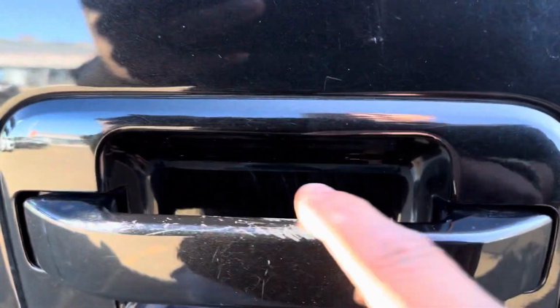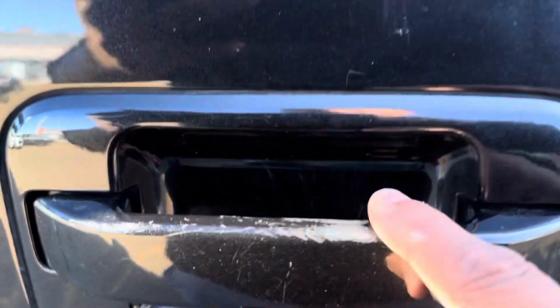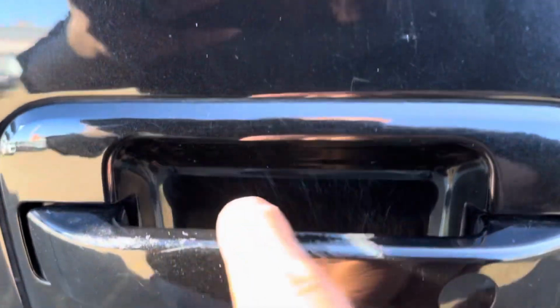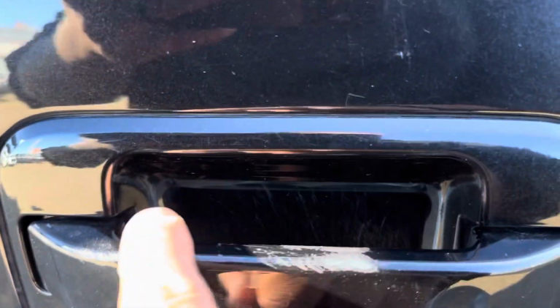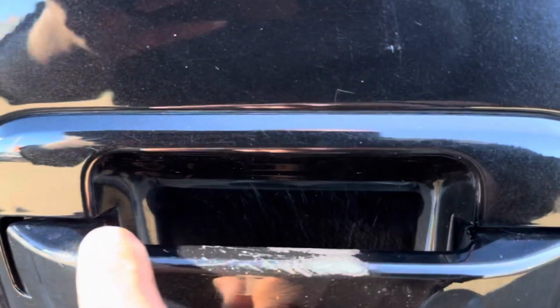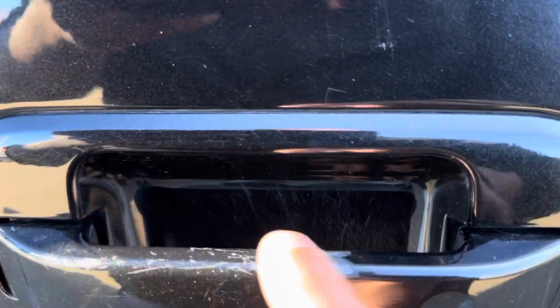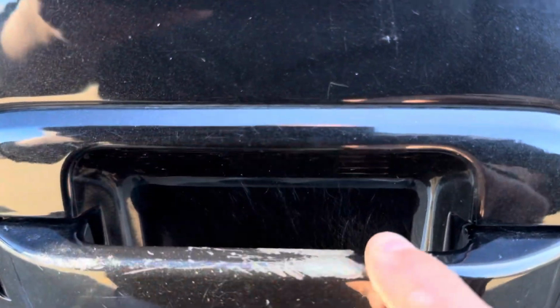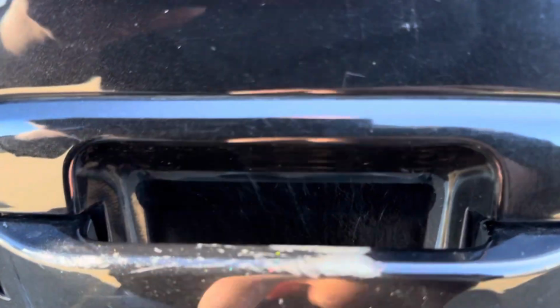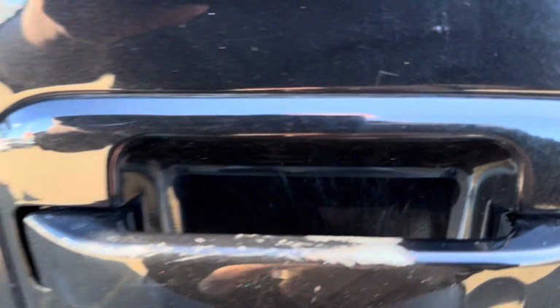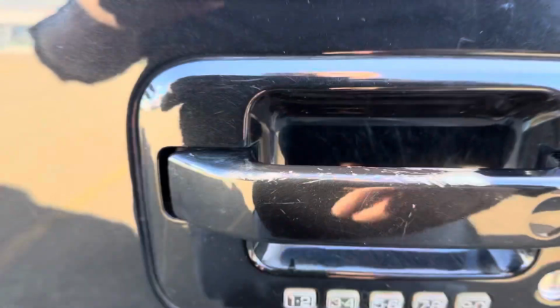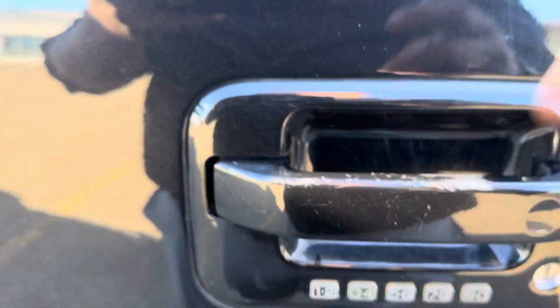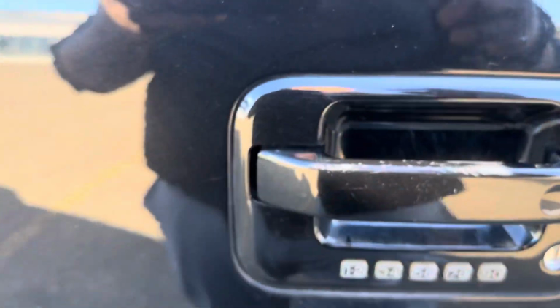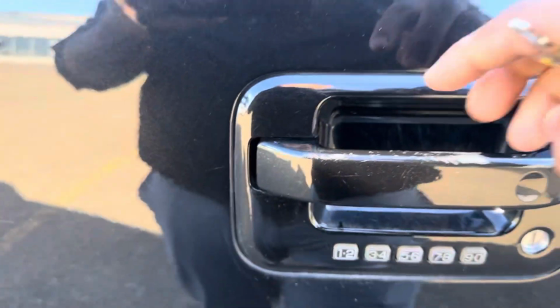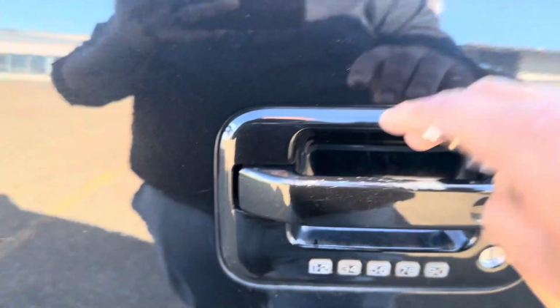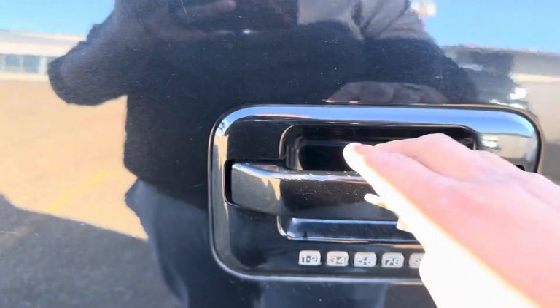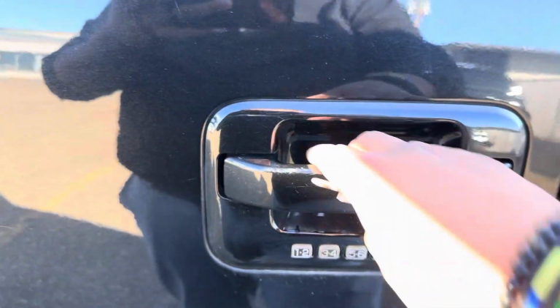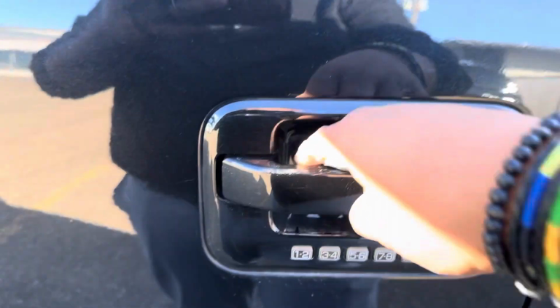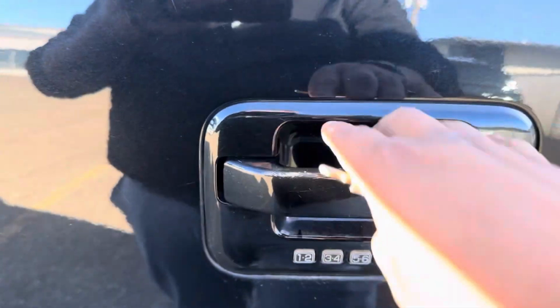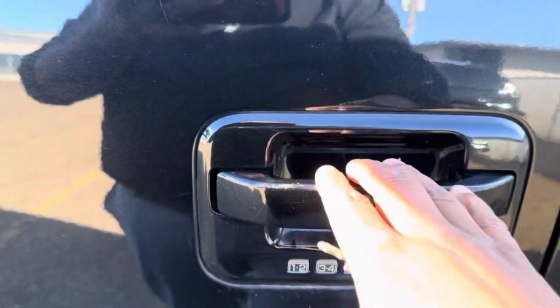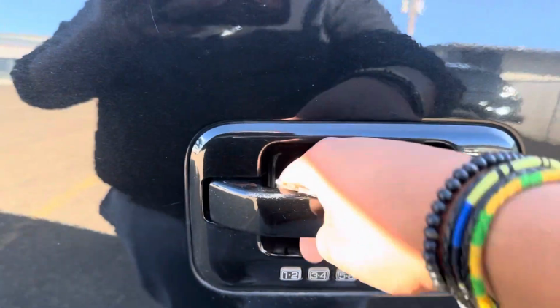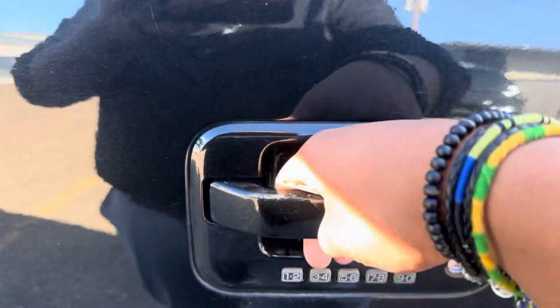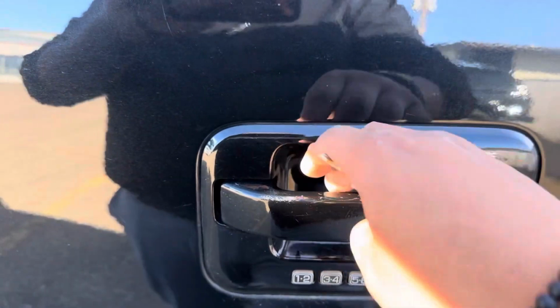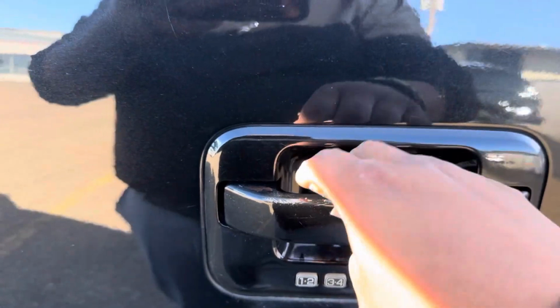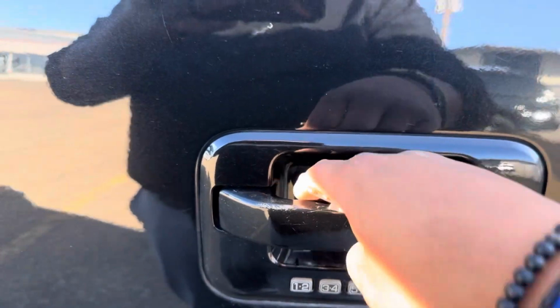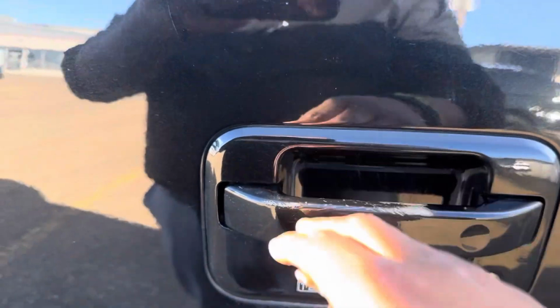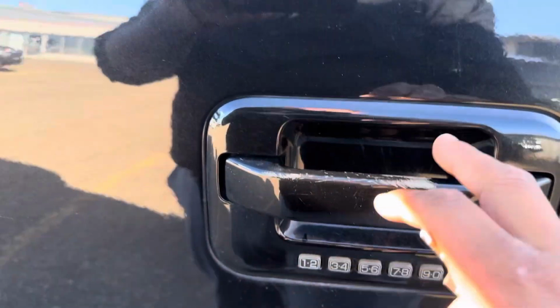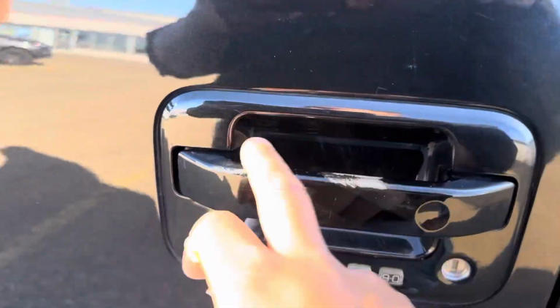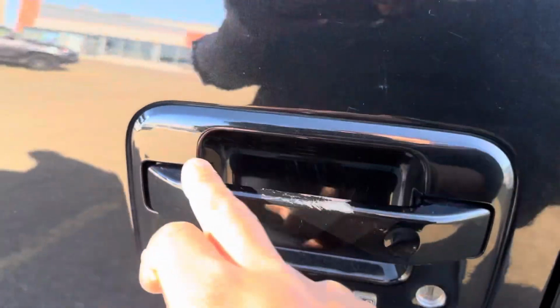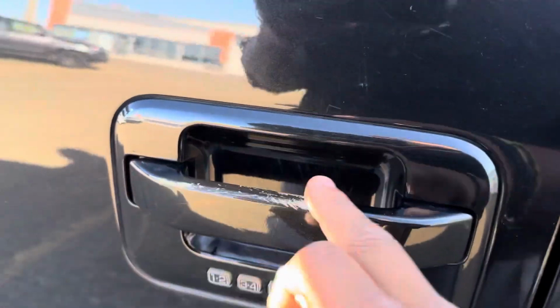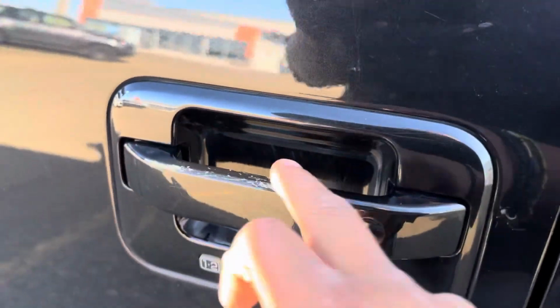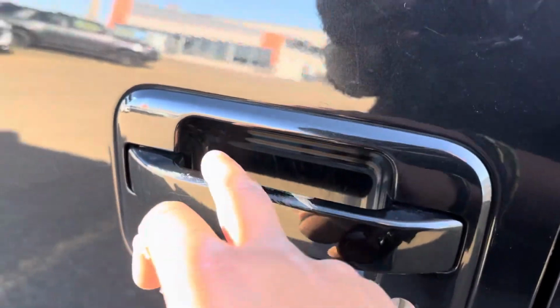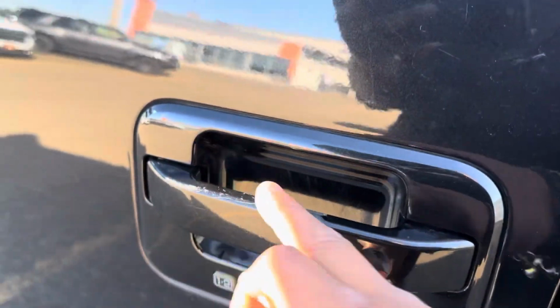There is some paint scuffing here, as if somebody with rings or fingers putting their hands back there, scuffing up some of that paint.